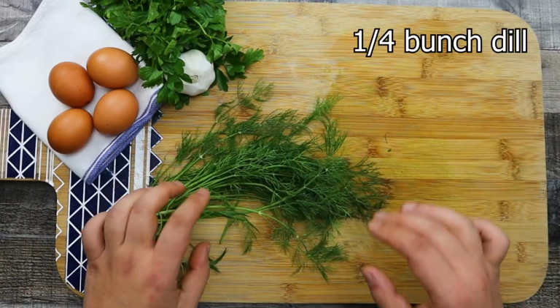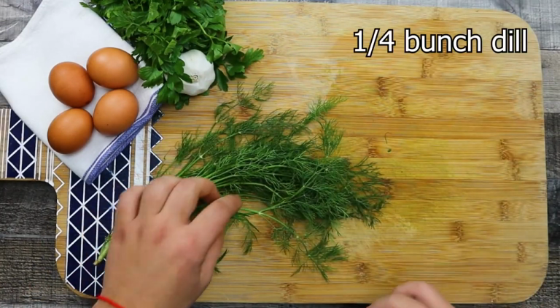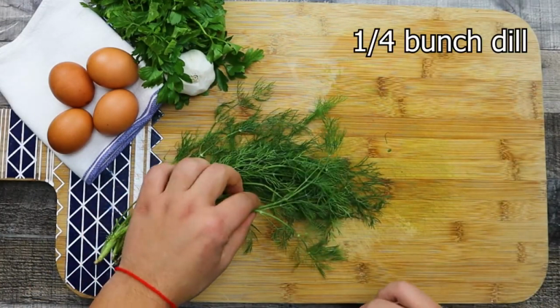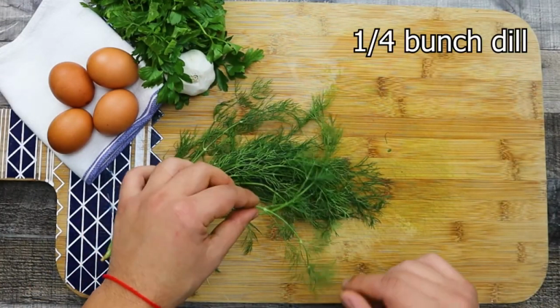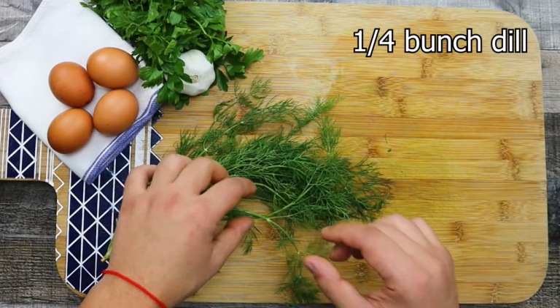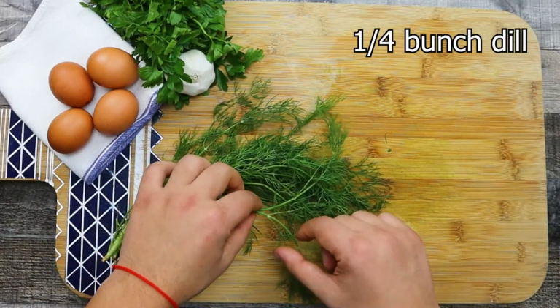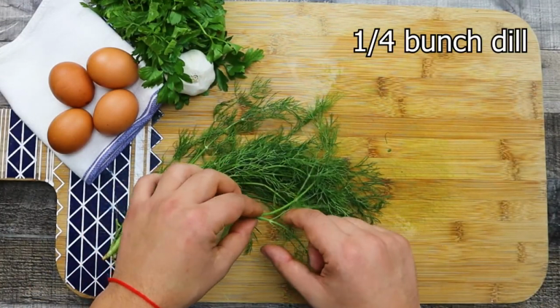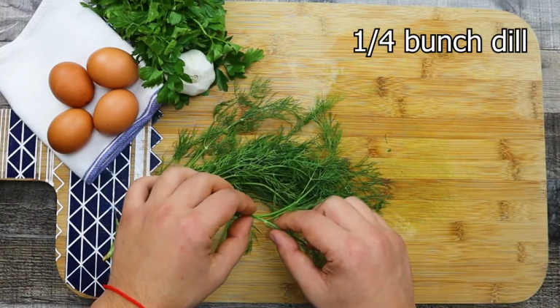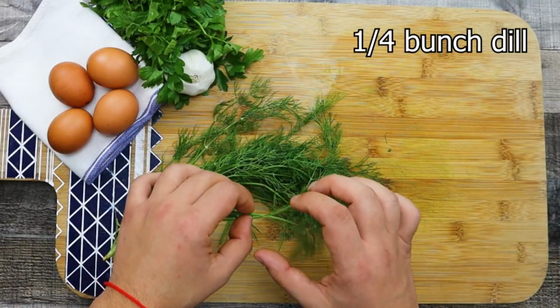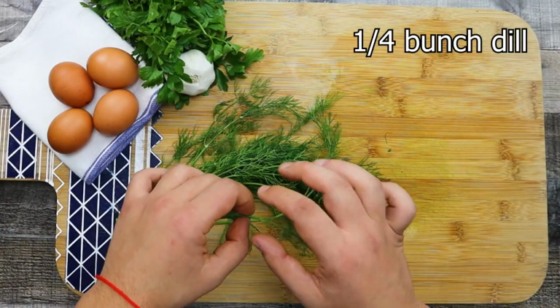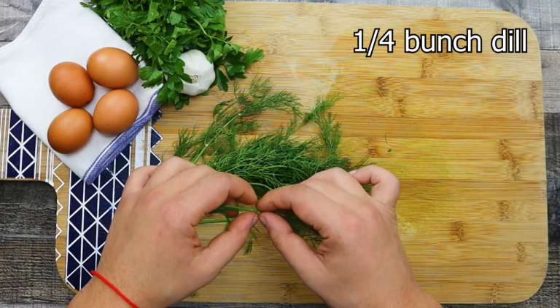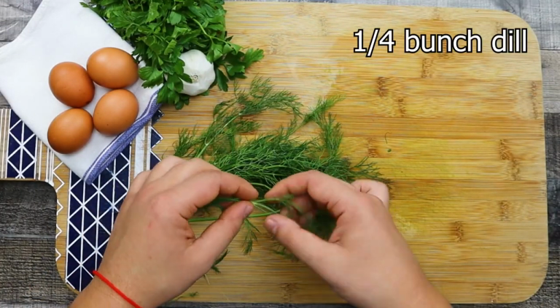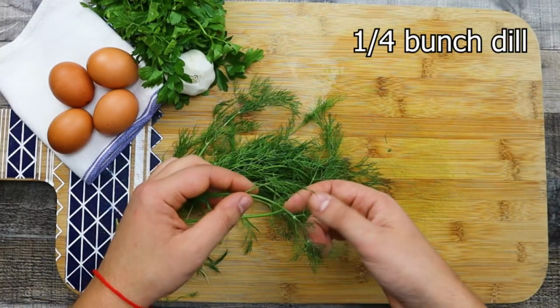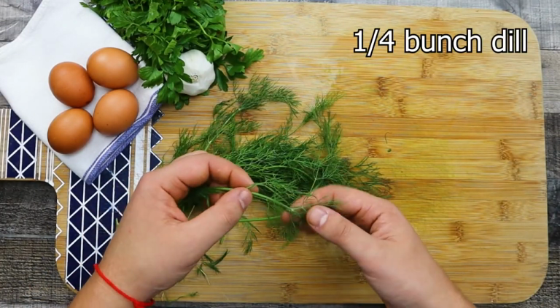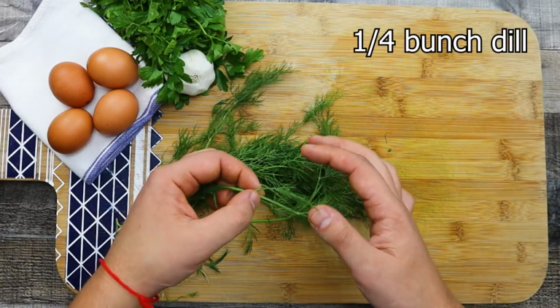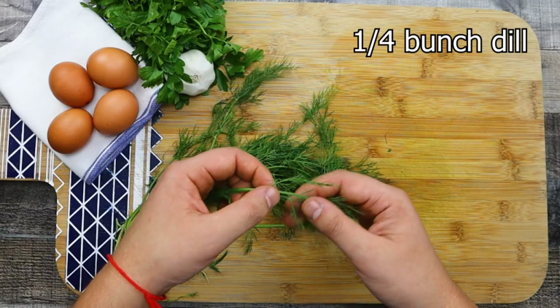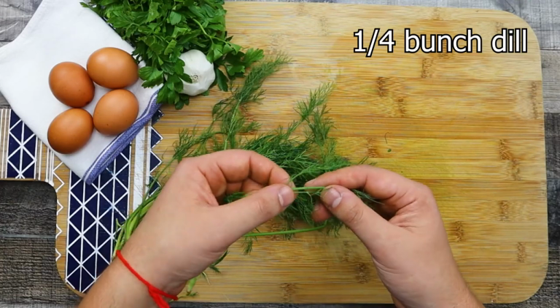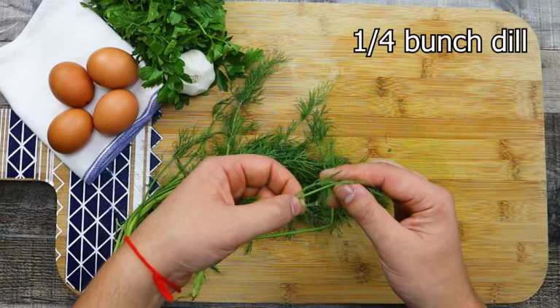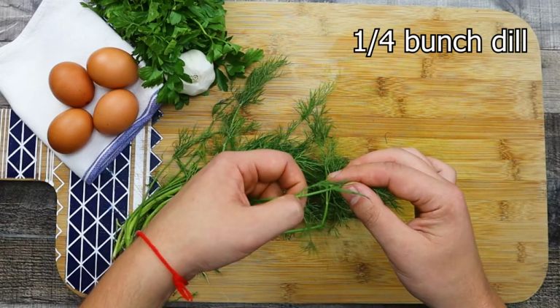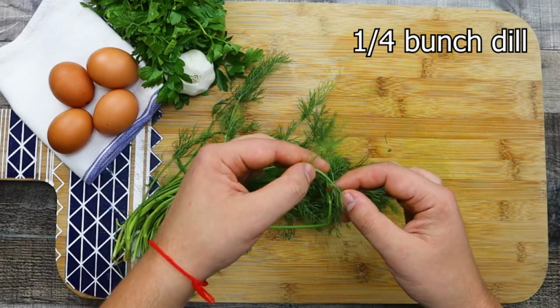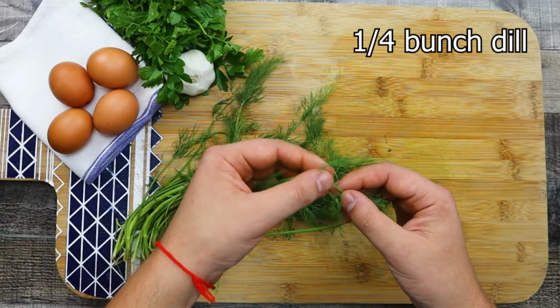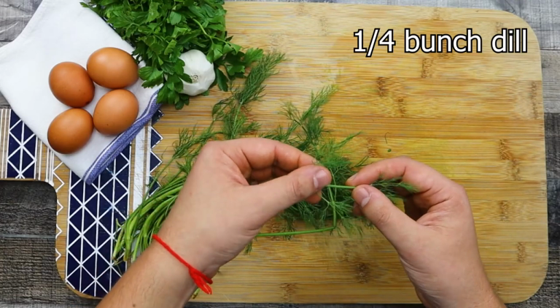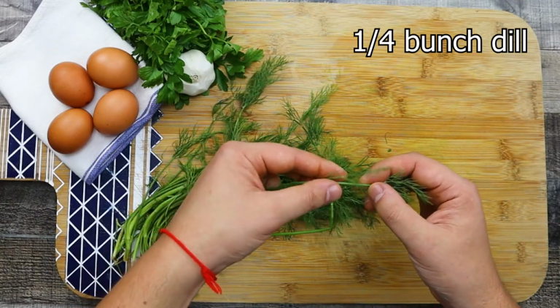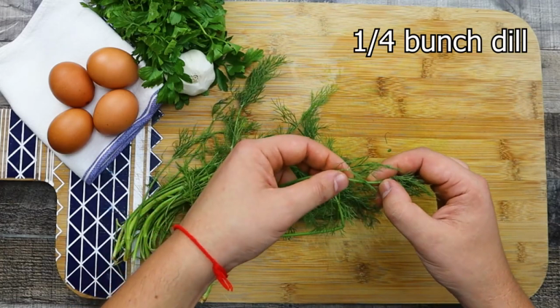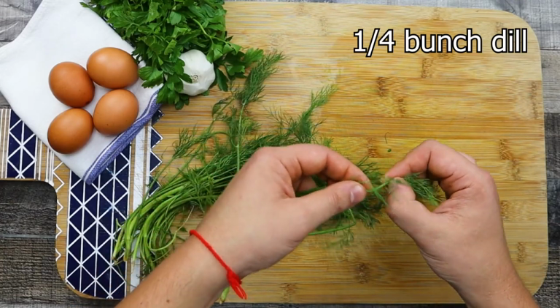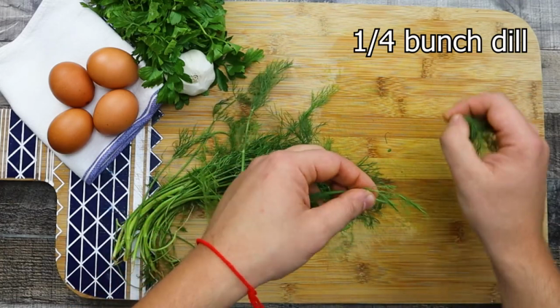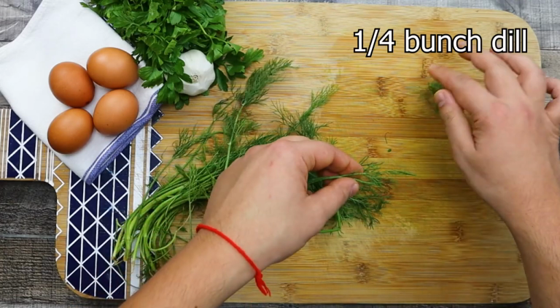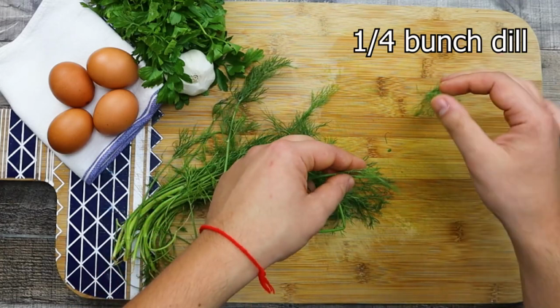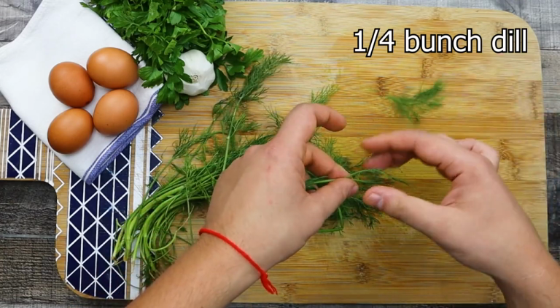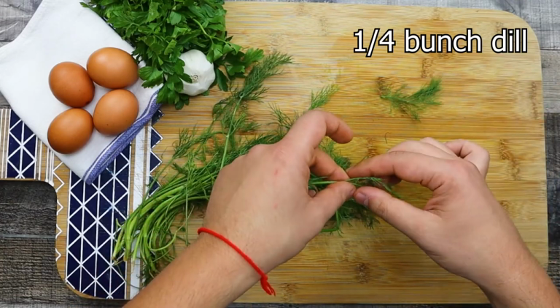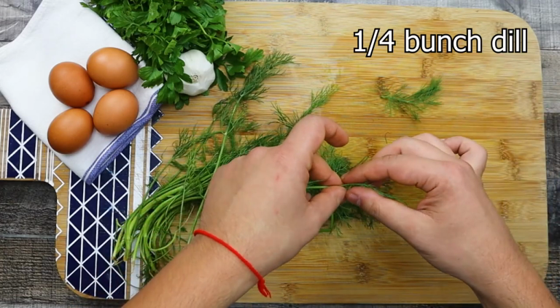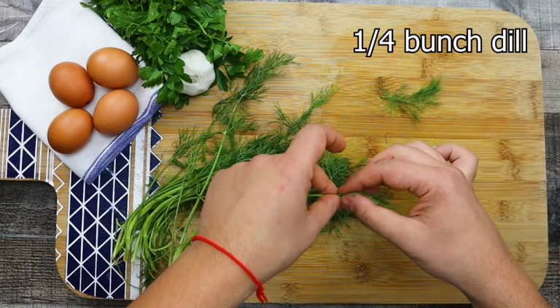Take one fourth of a bunch of dill and remove the stems as well. These stems I will use for my homemade gravlax. Remember that nothing goes to waste — there is always a use for everything.